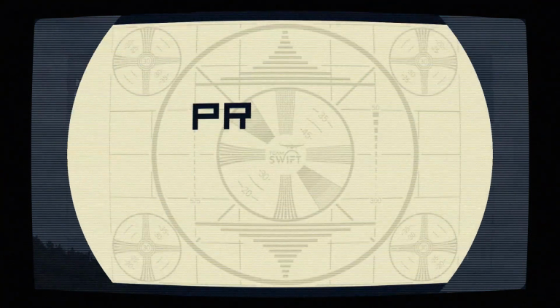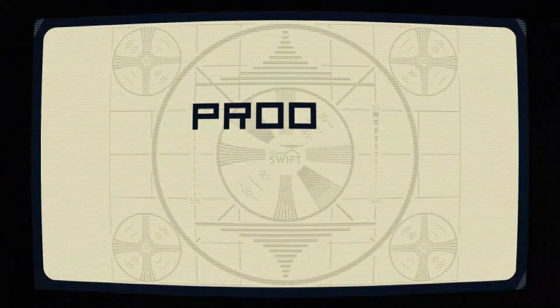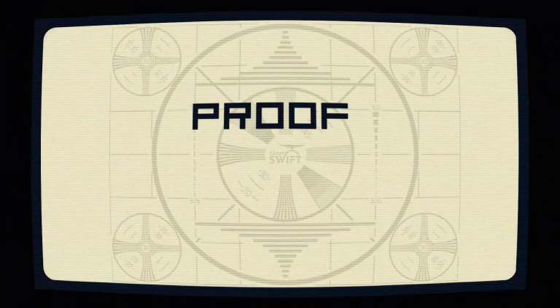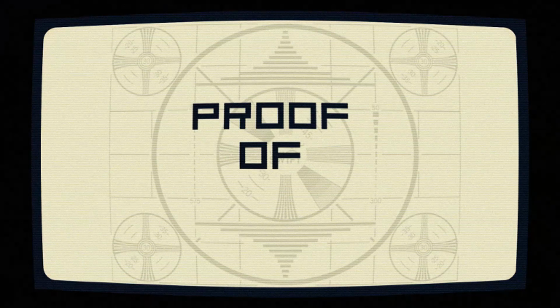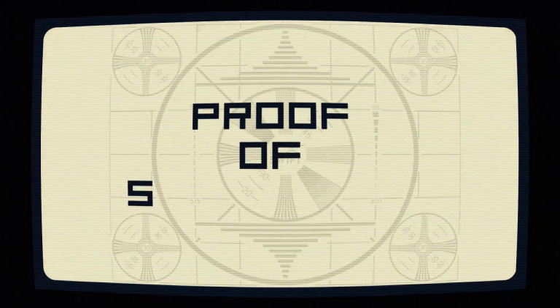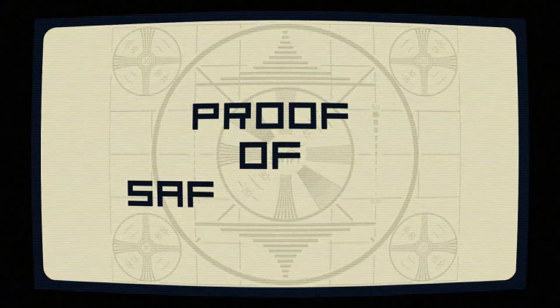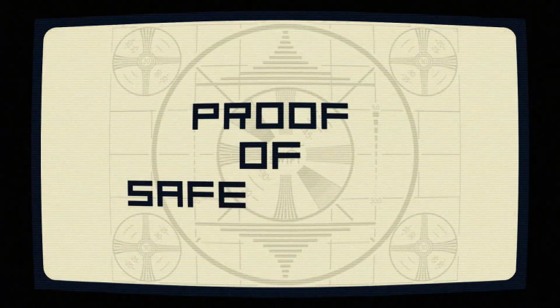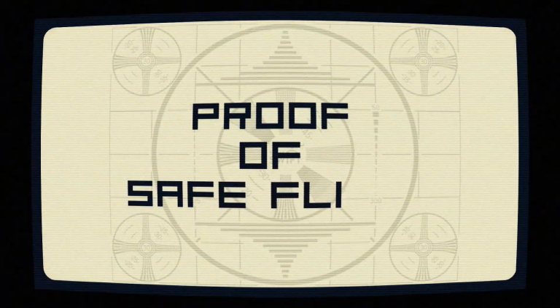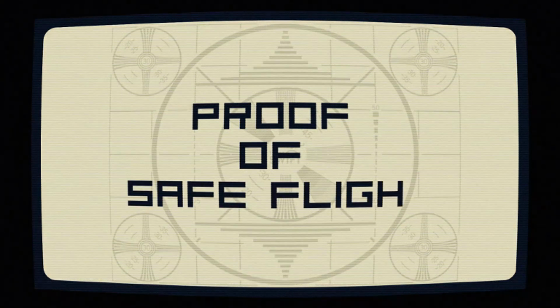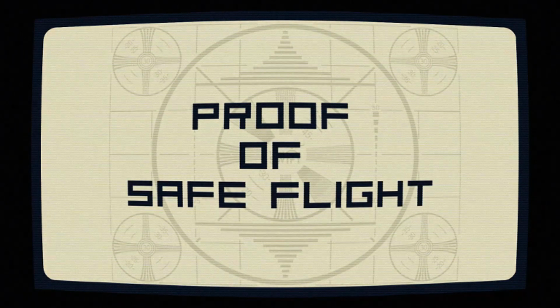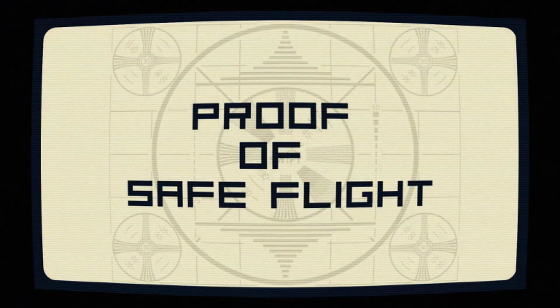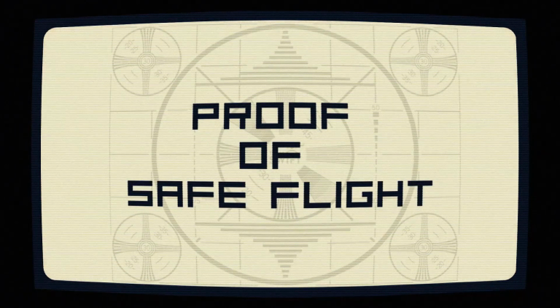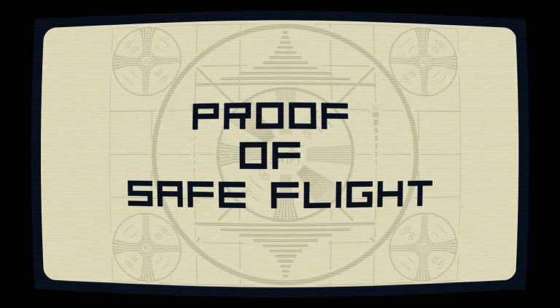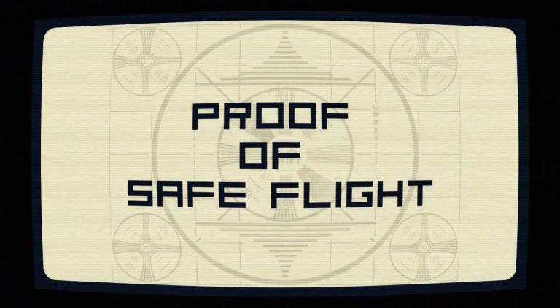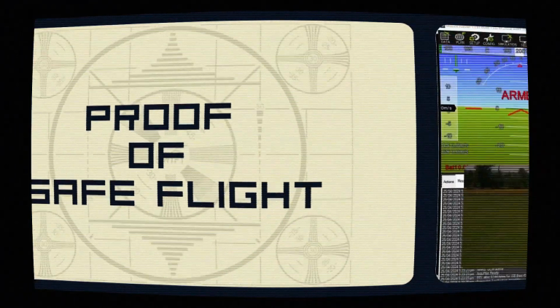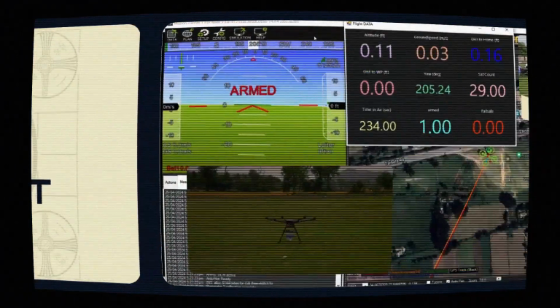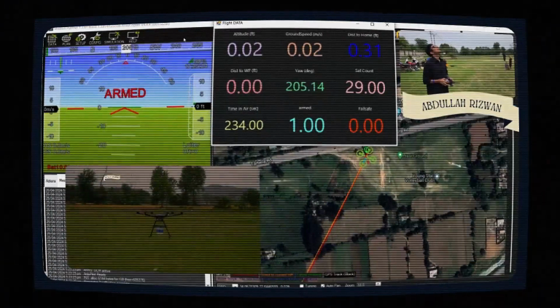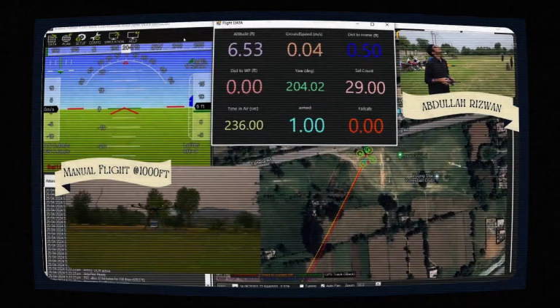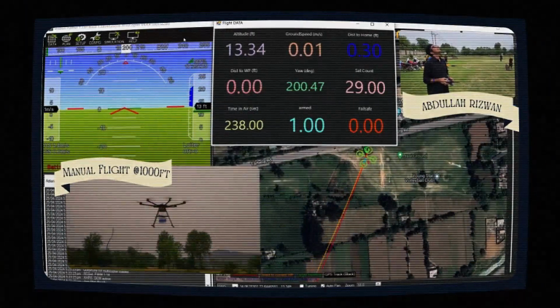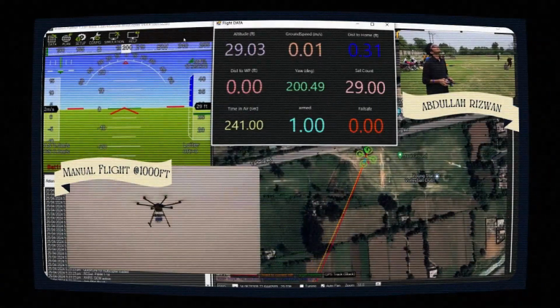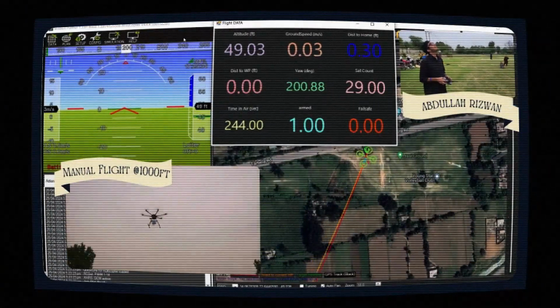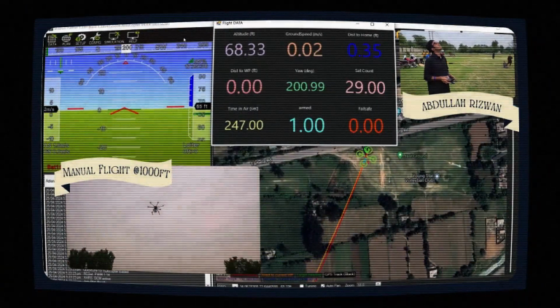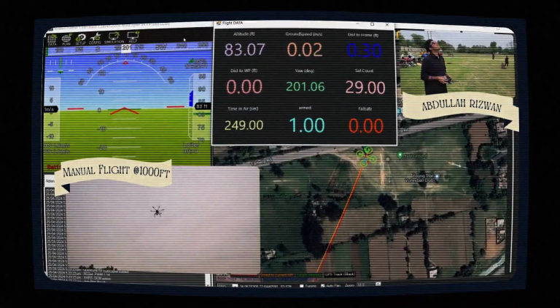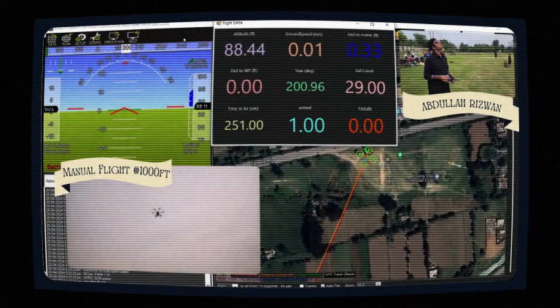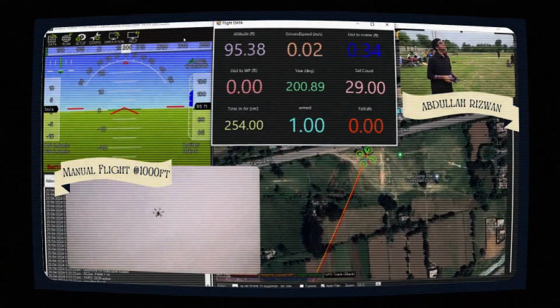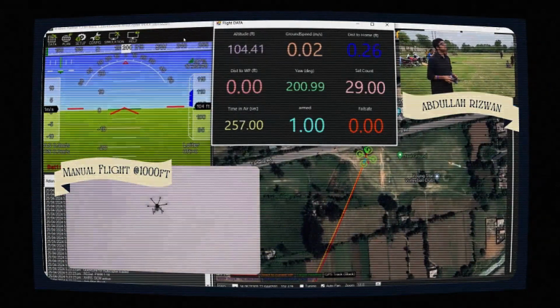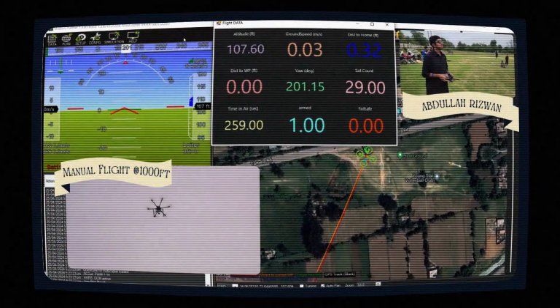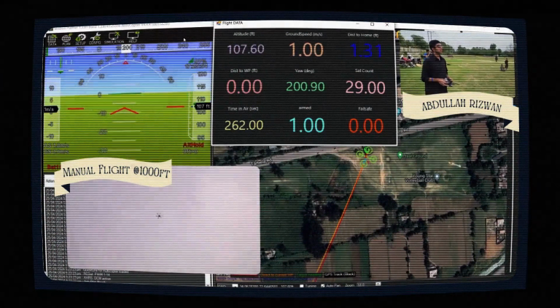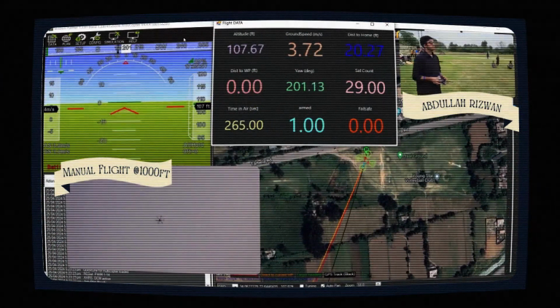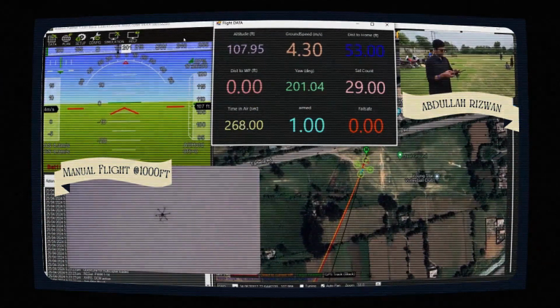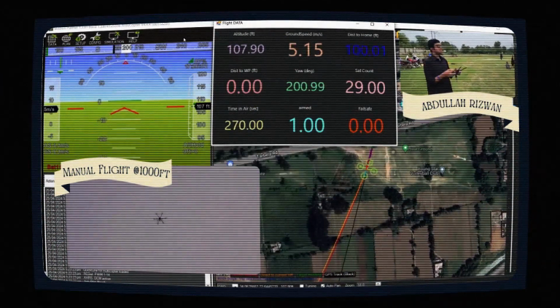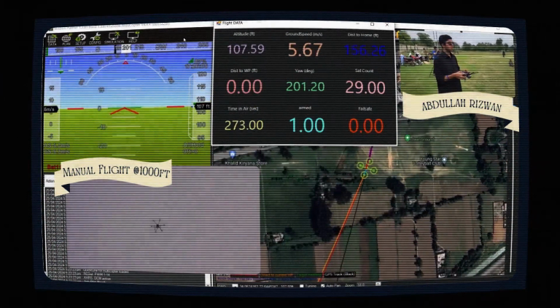For proof of safe flight, the first demonstration shows a manual takeoff with Nebula traveling 1000 feet away from the safety pilot and landing successfully.